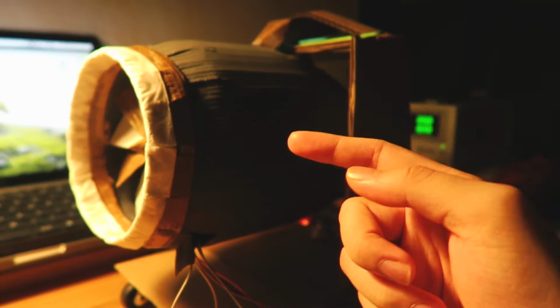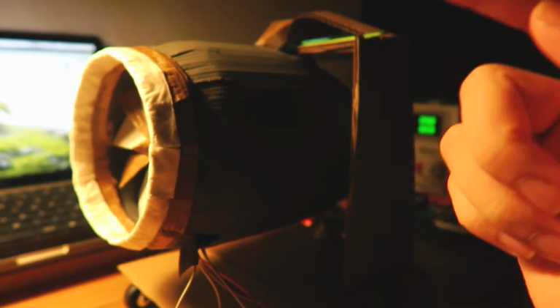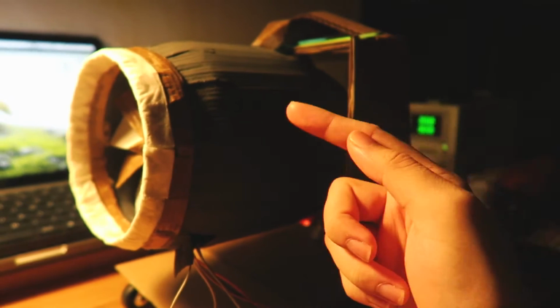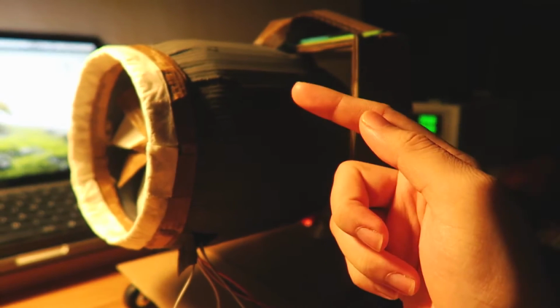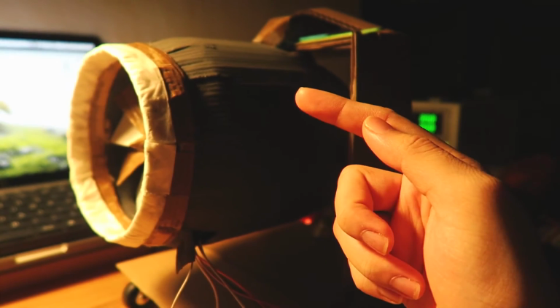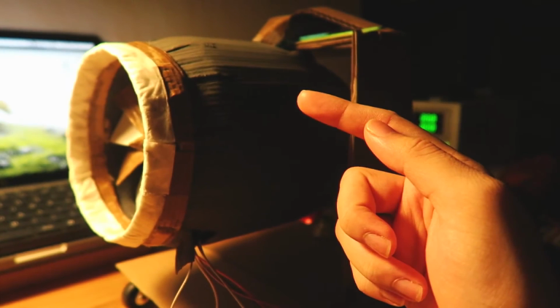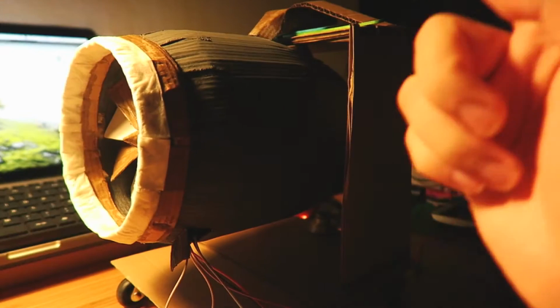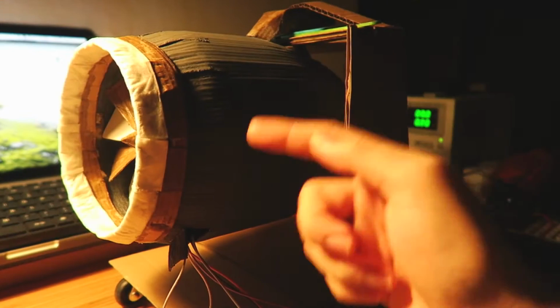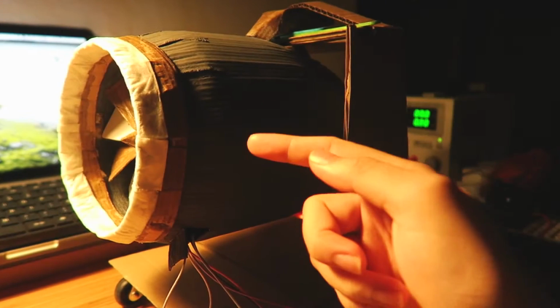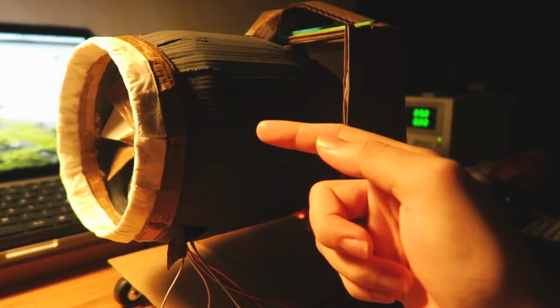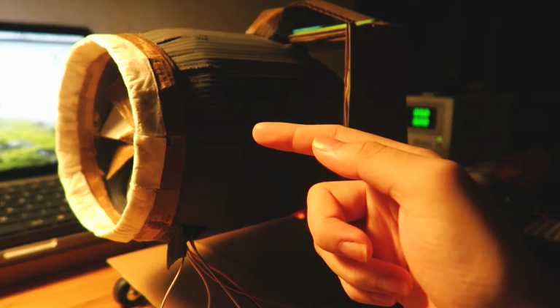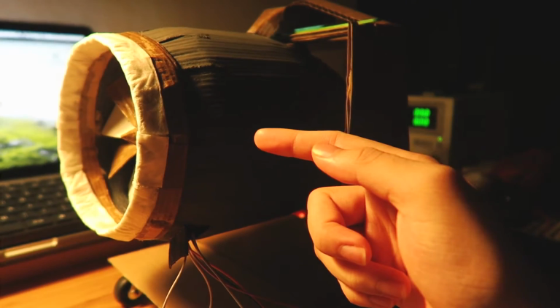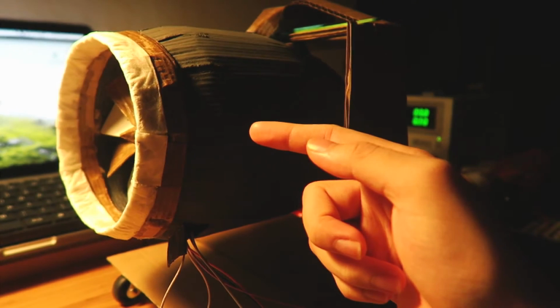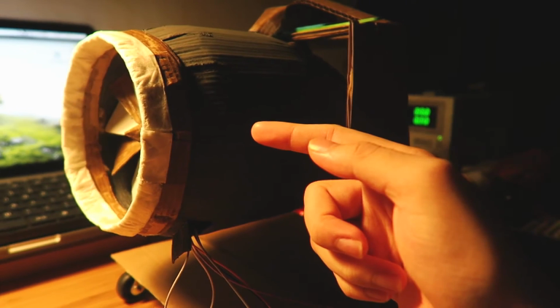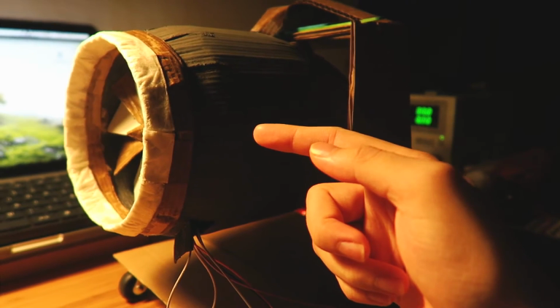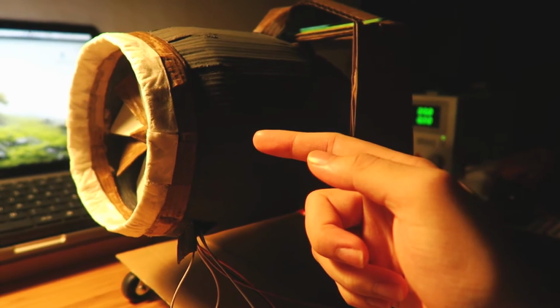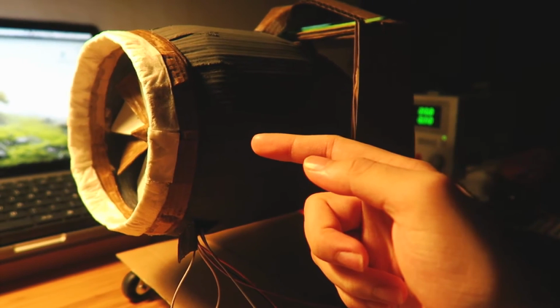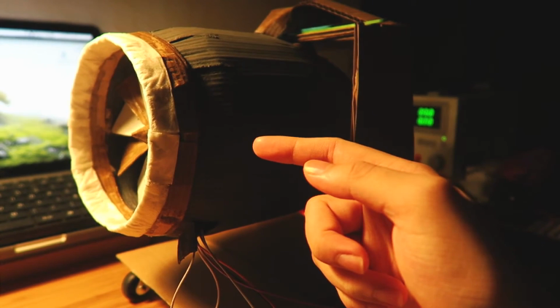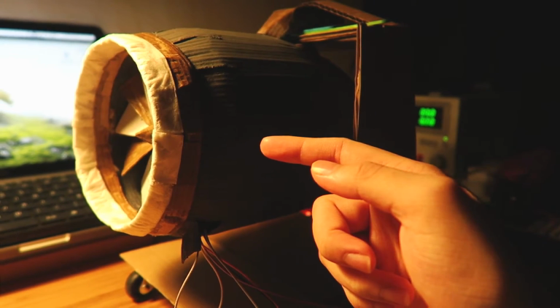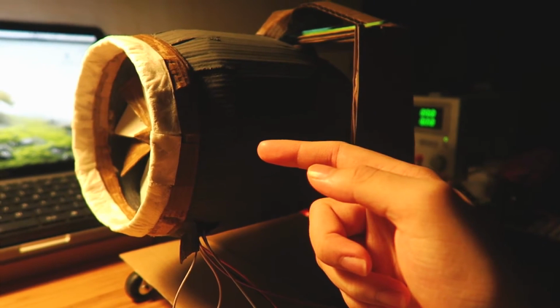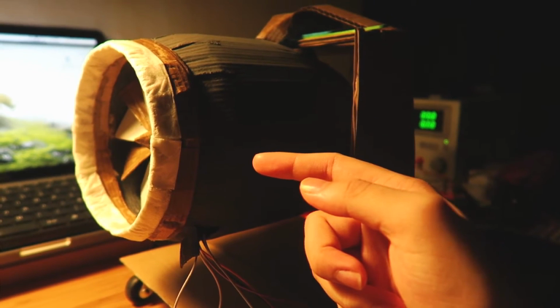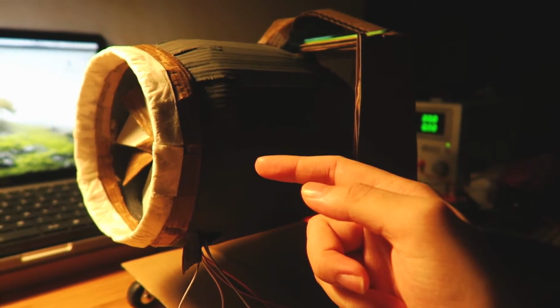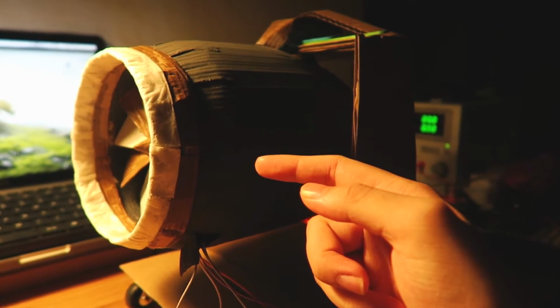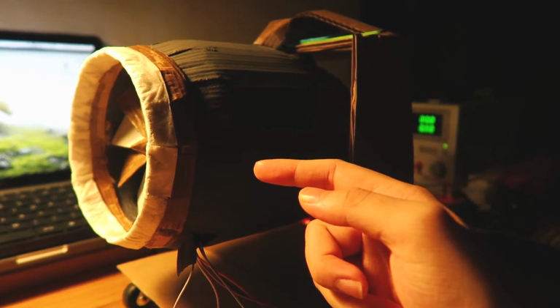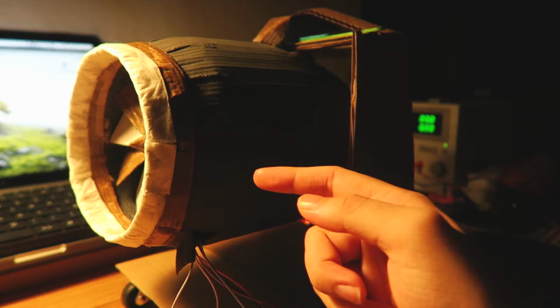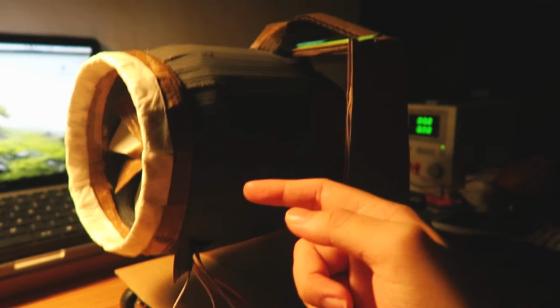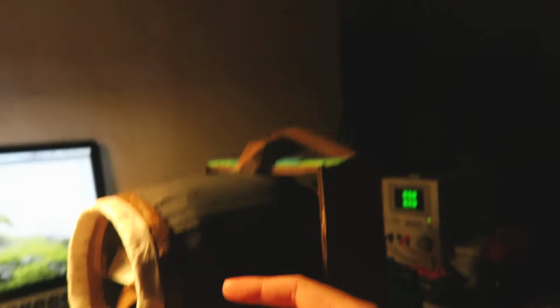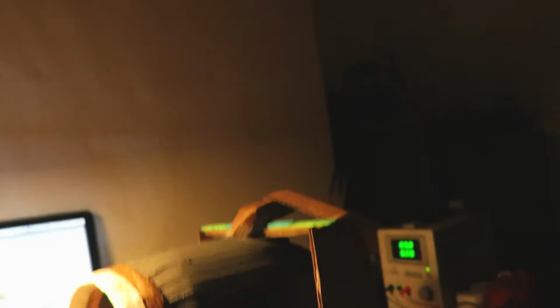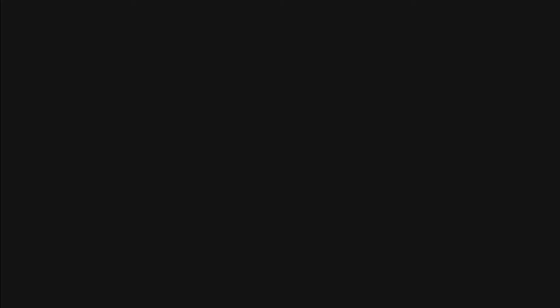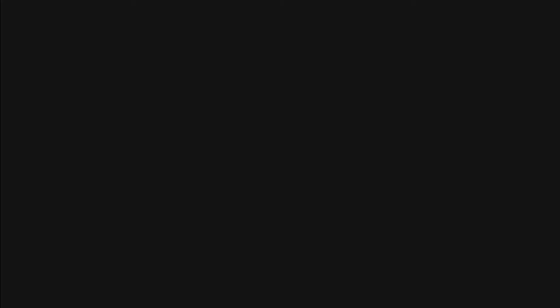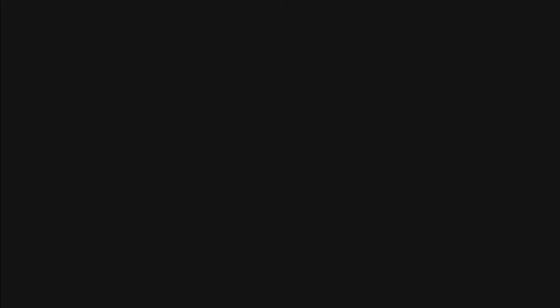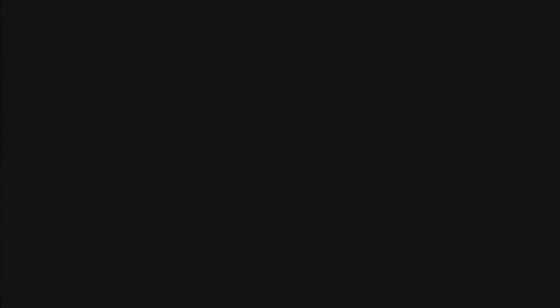Let me show you — here we go, ready? Set, go! Let's go!